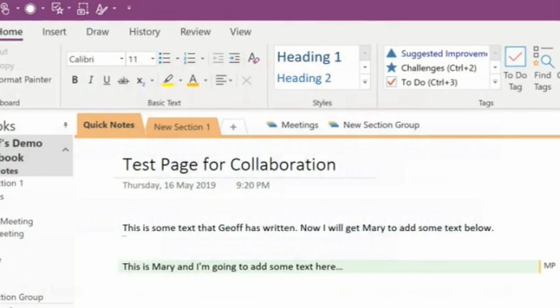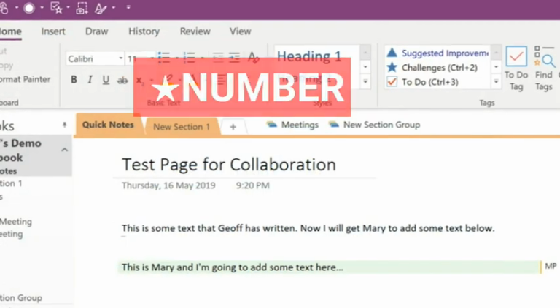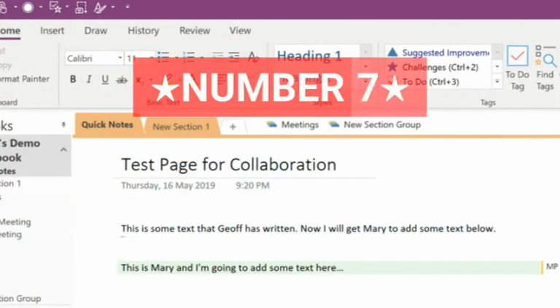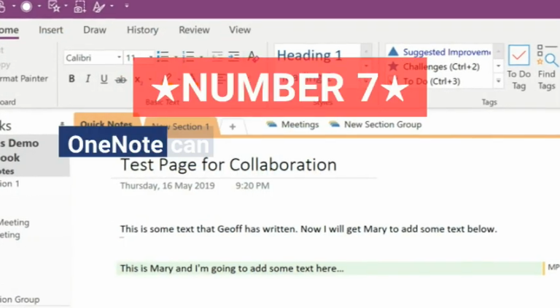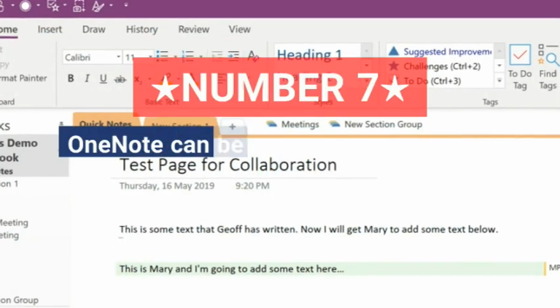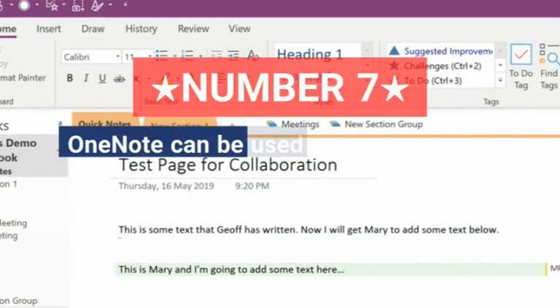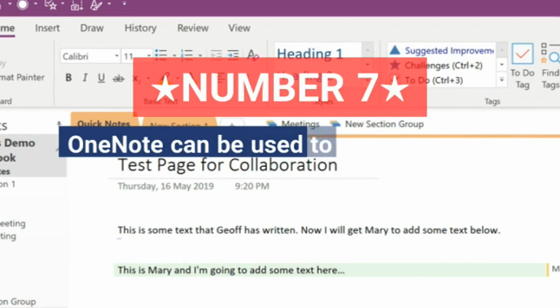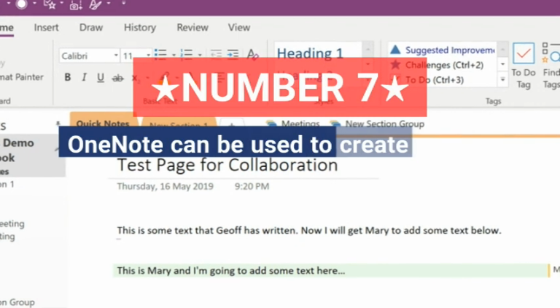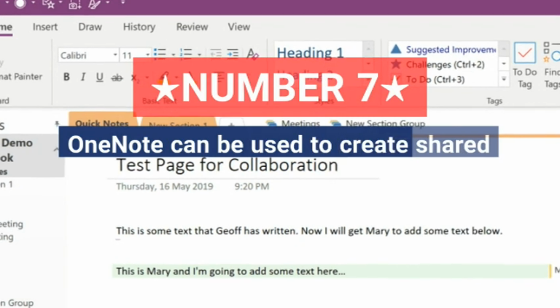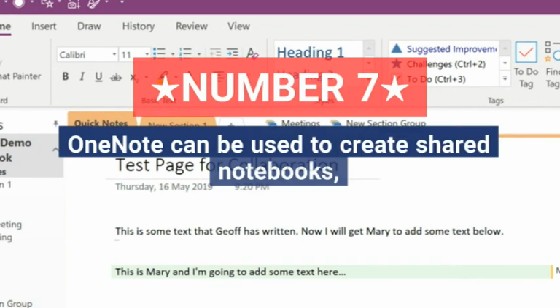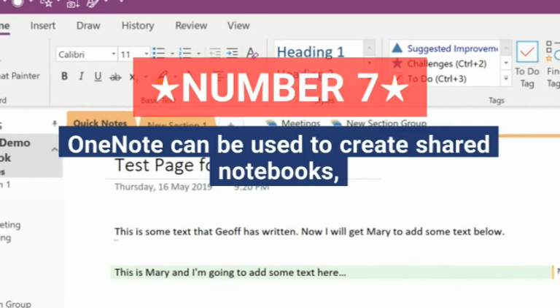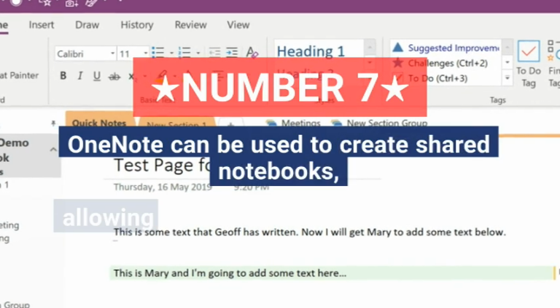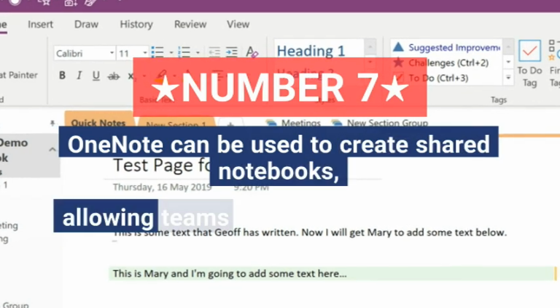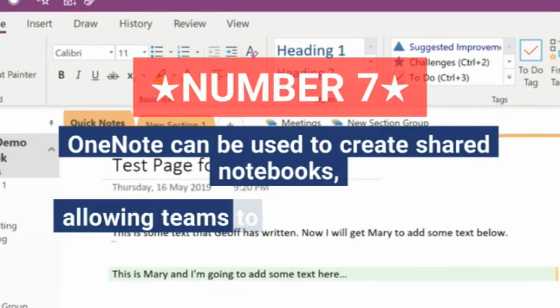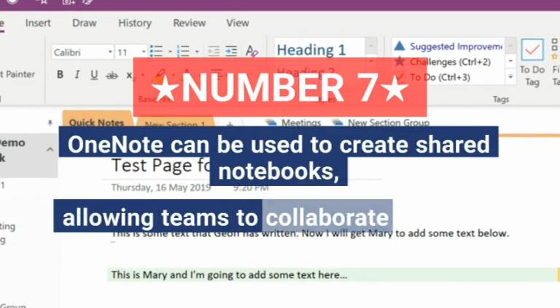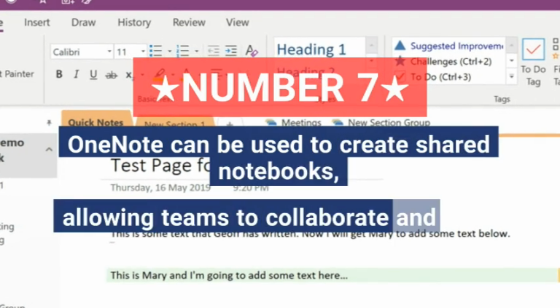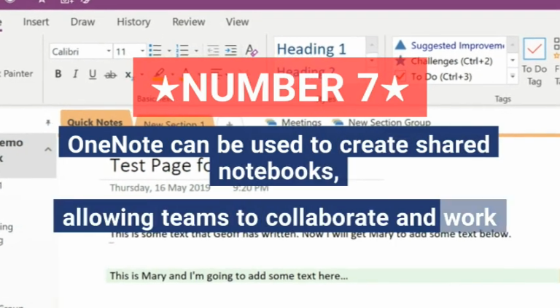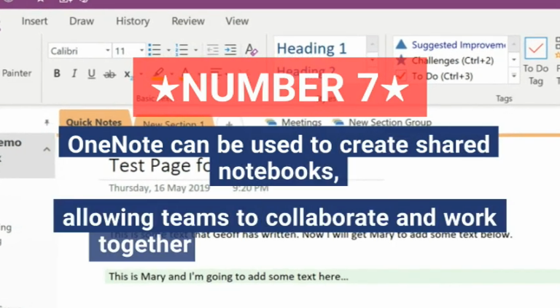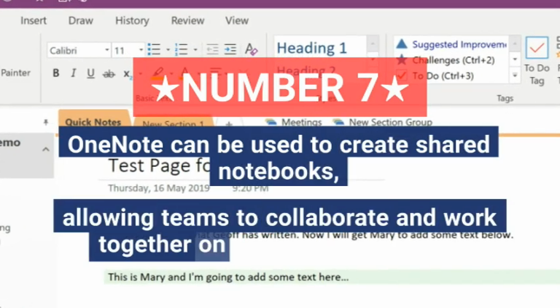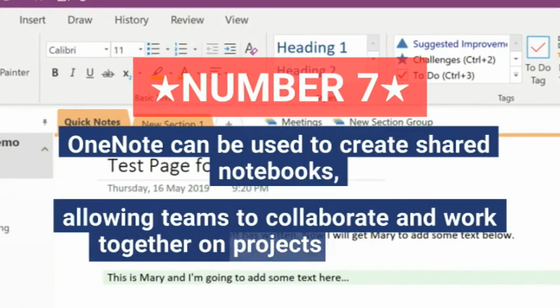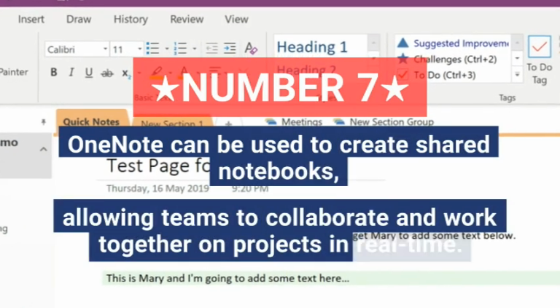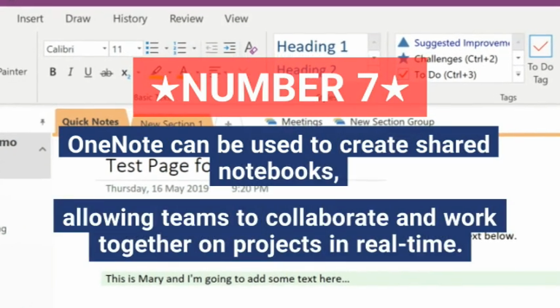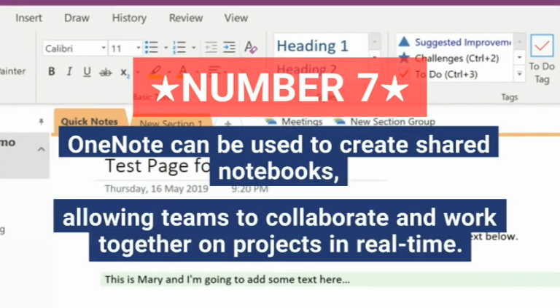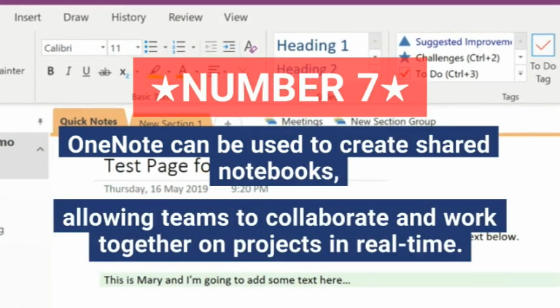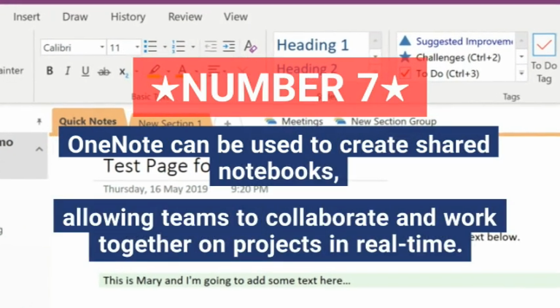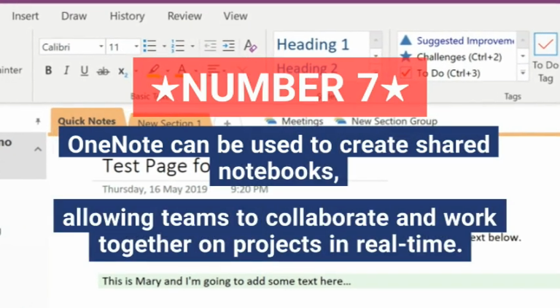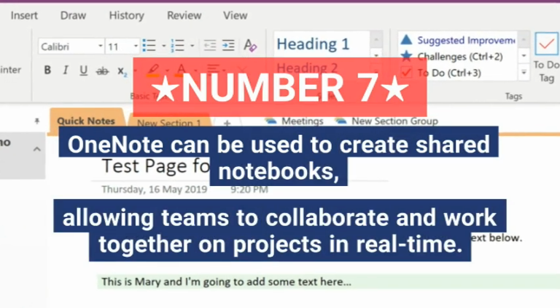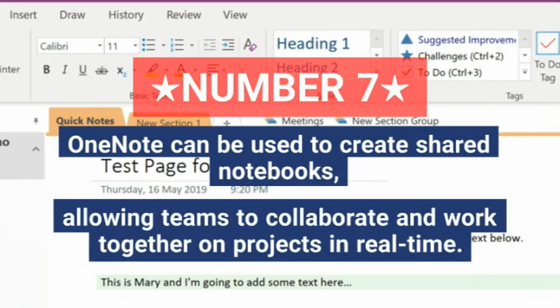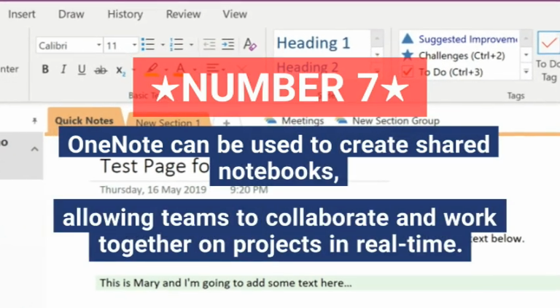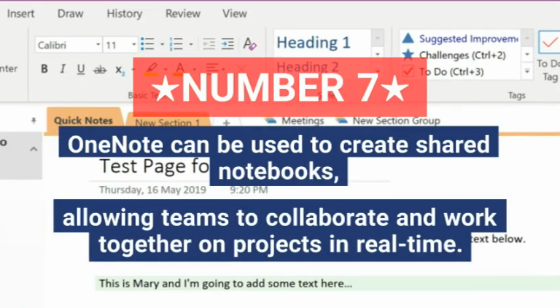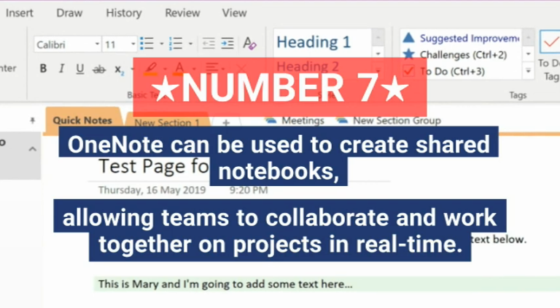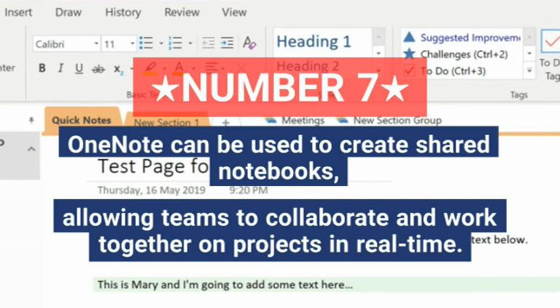Seven, OneNote can be used to create shared notebooks, allowing teams to collaborate and work together on projects in real time.